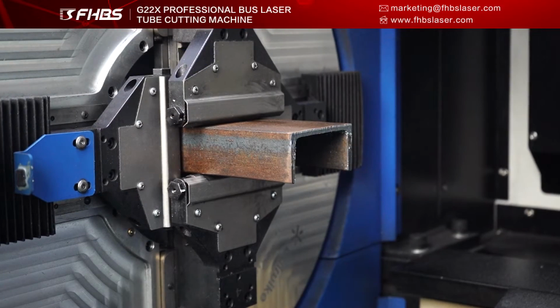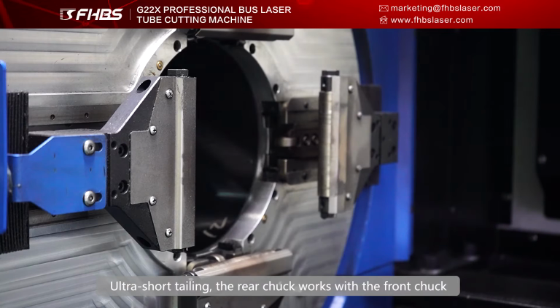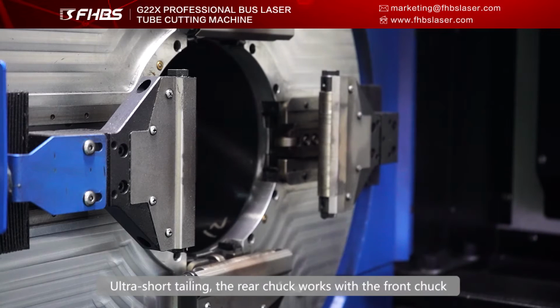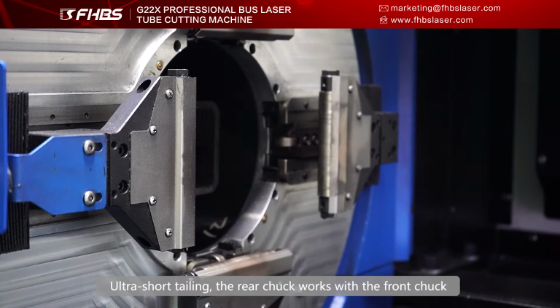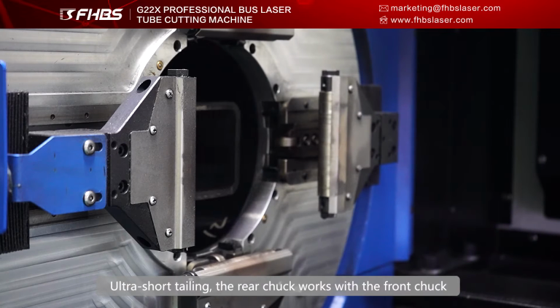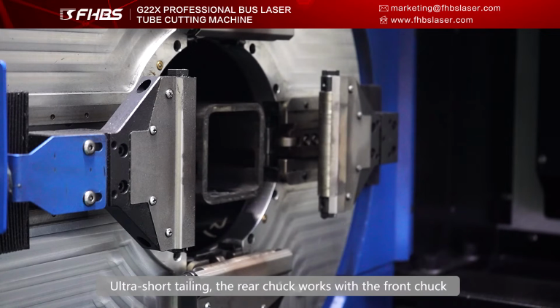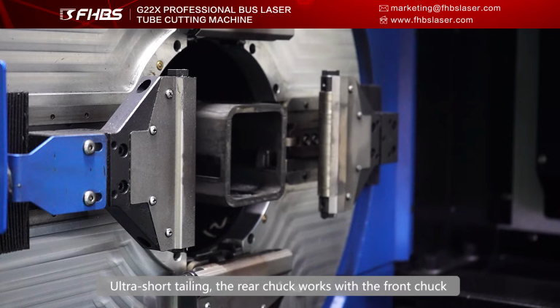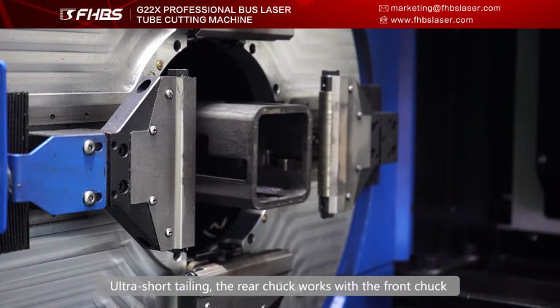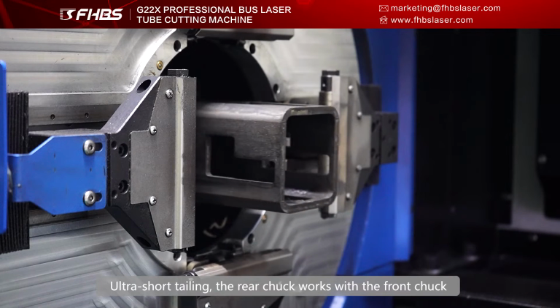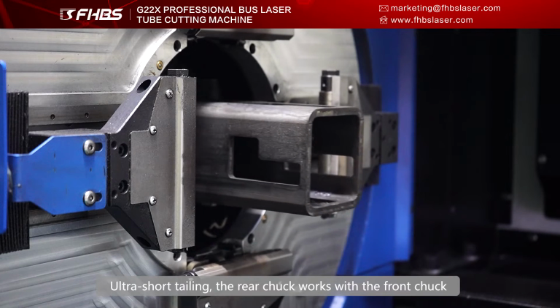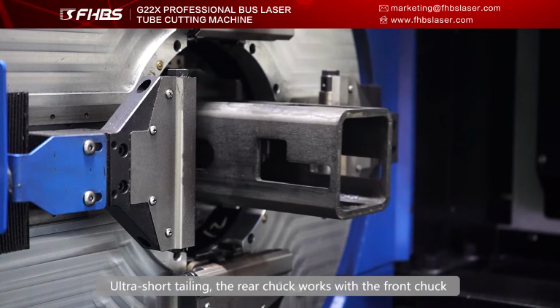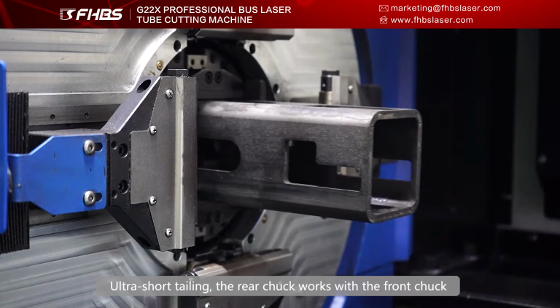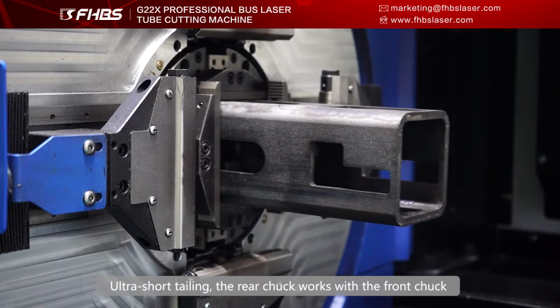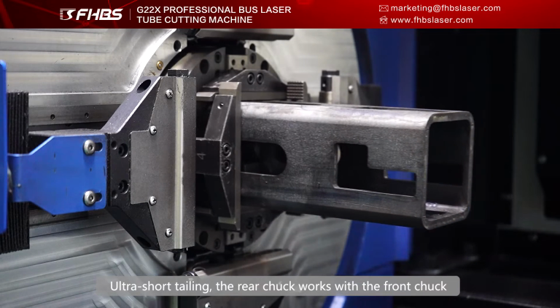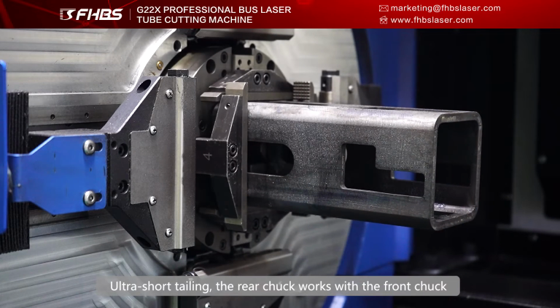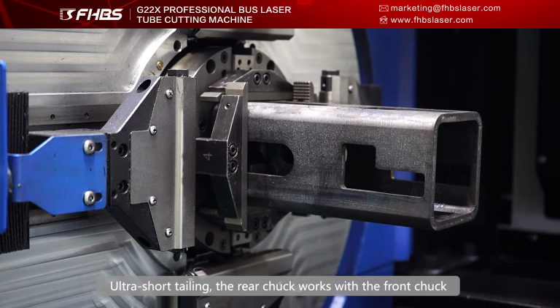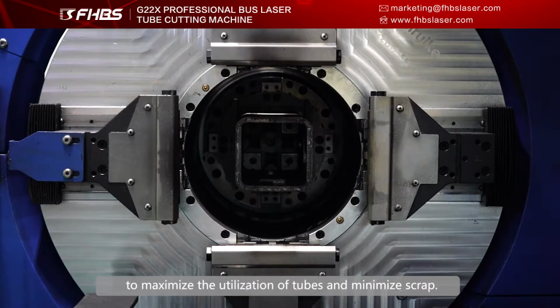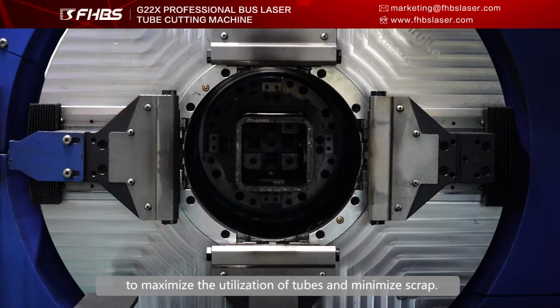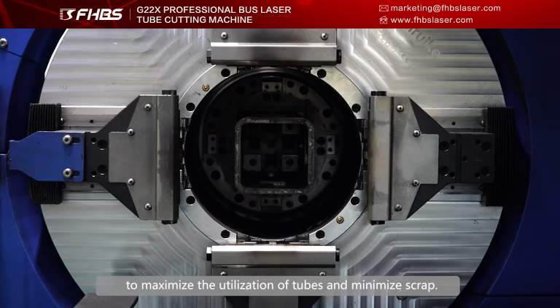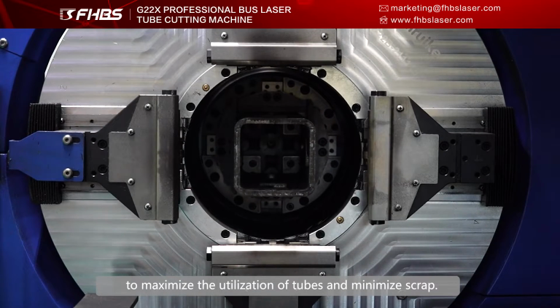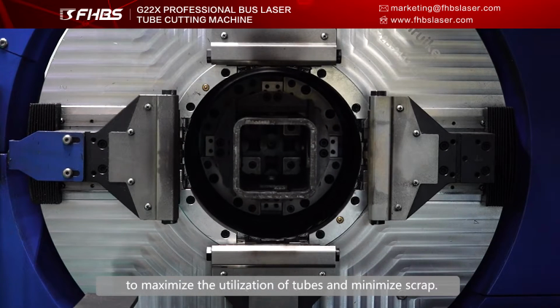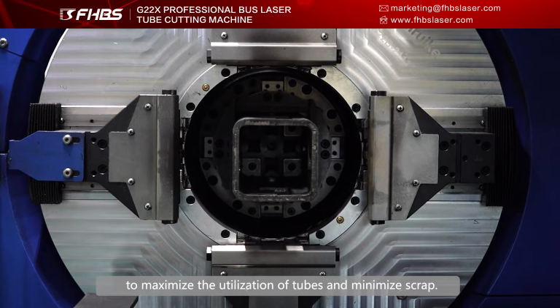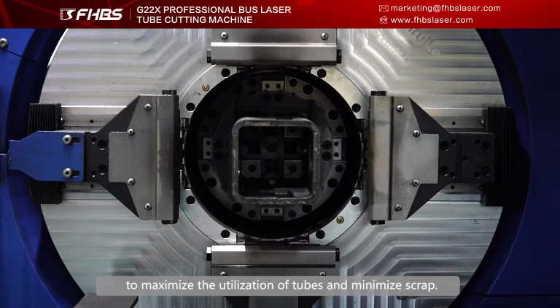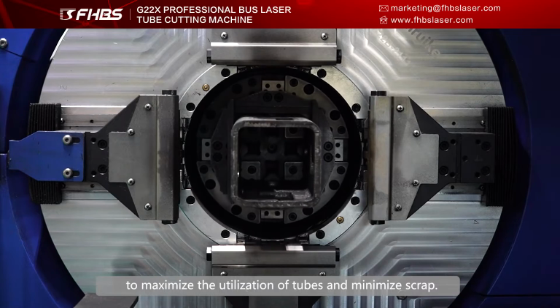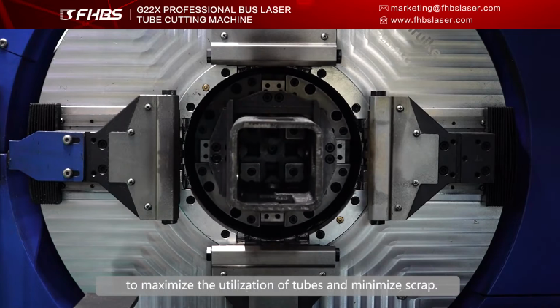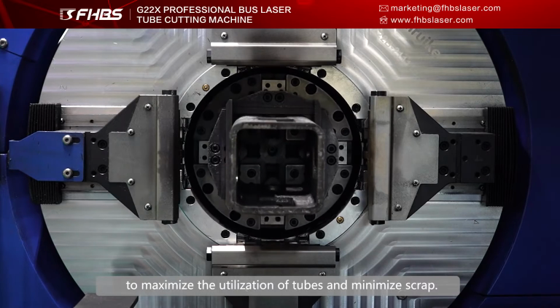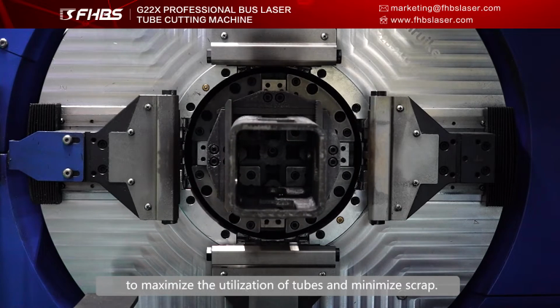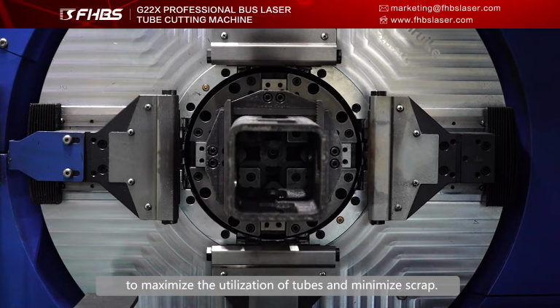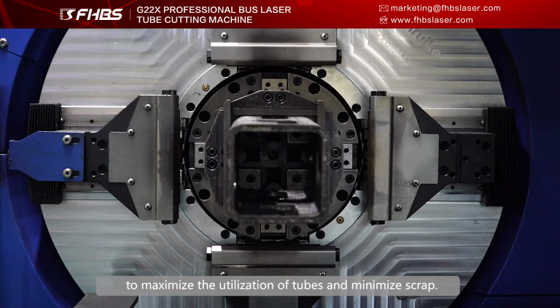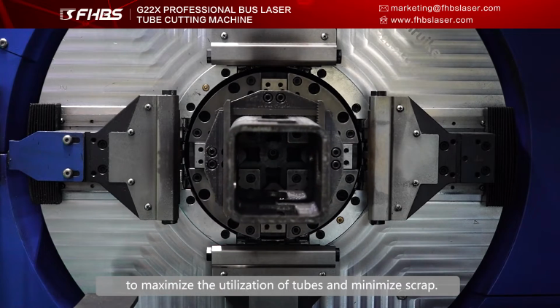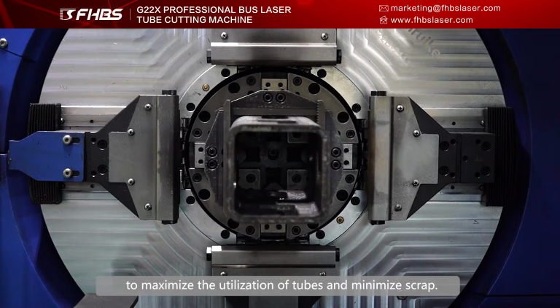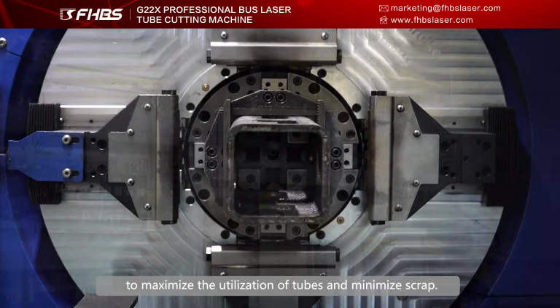Ultra-short tailing: the rear truck works with the front truck to maximize the utilization of the tubes and minimize scrap.